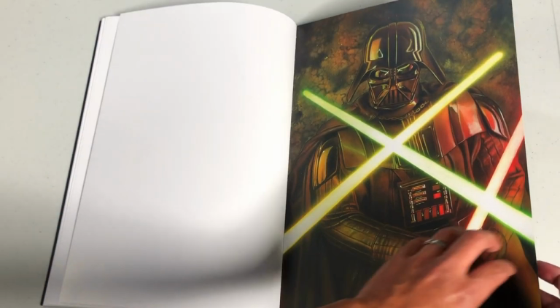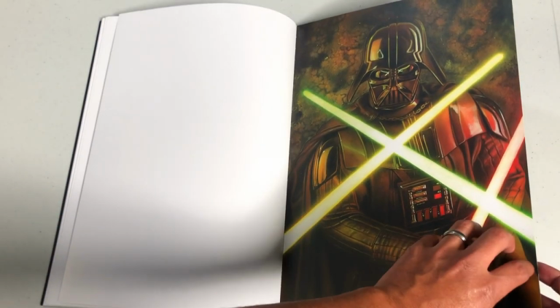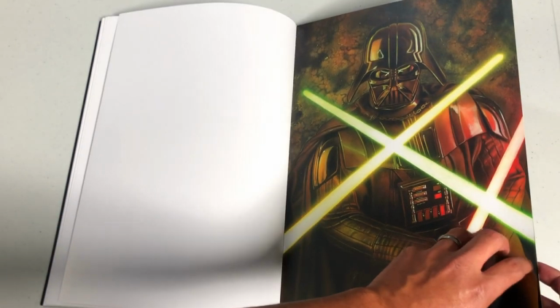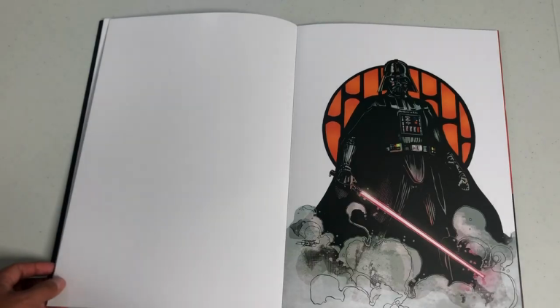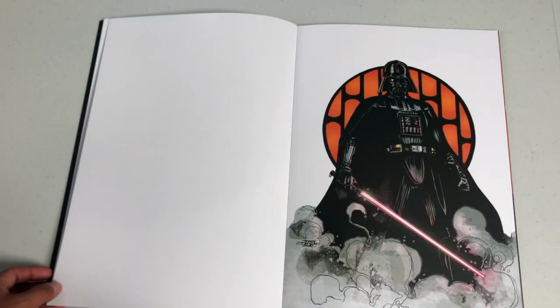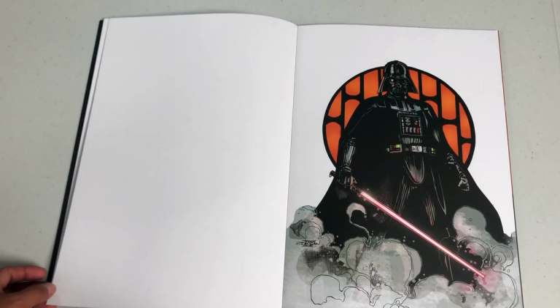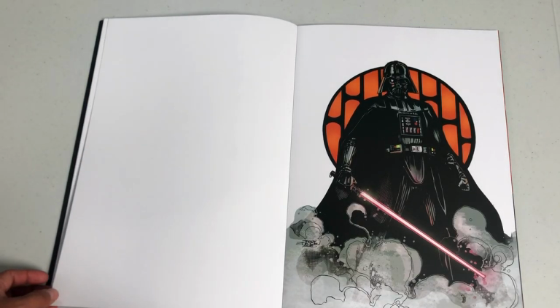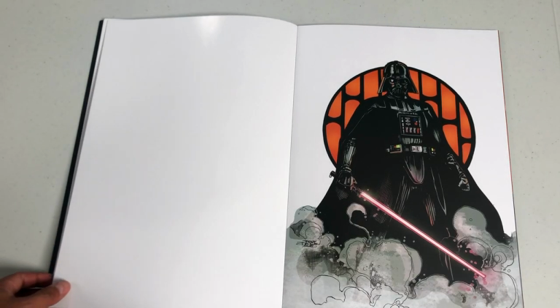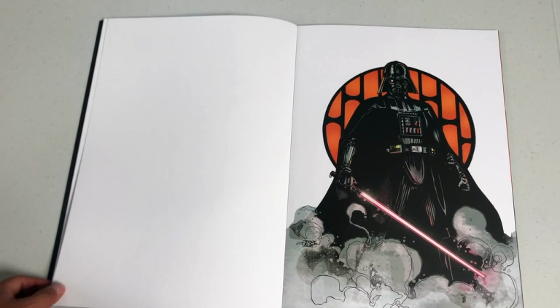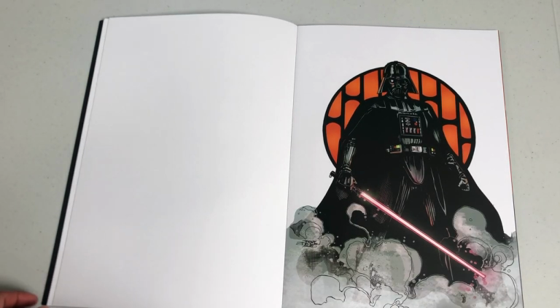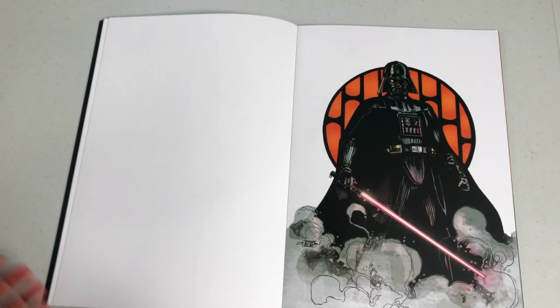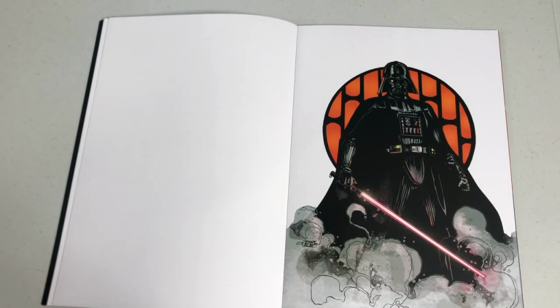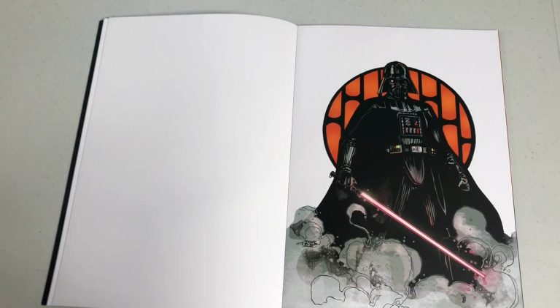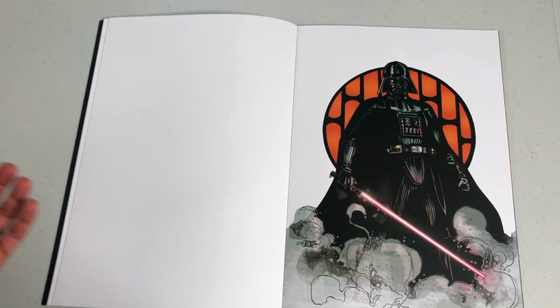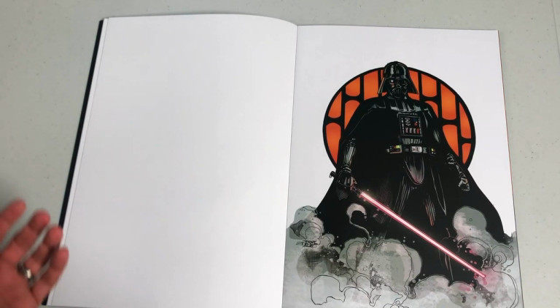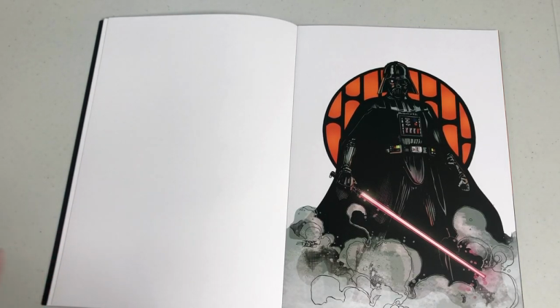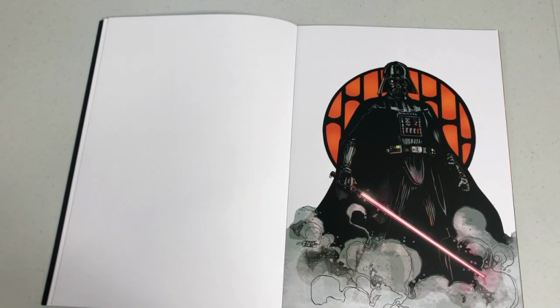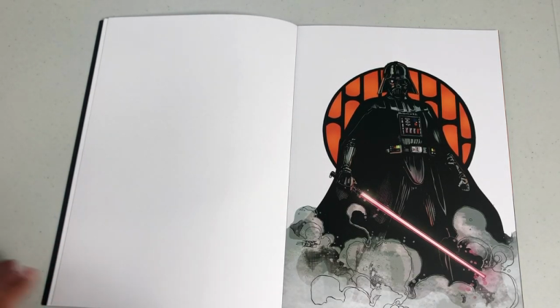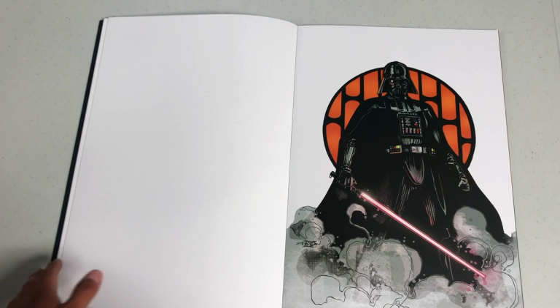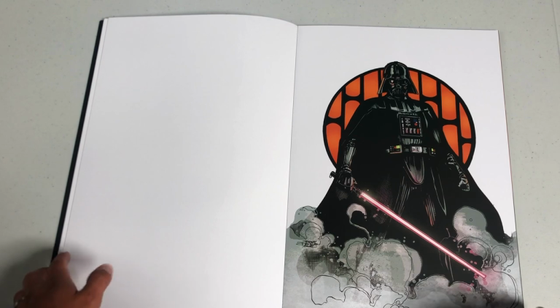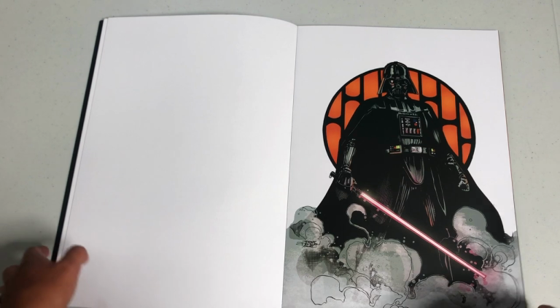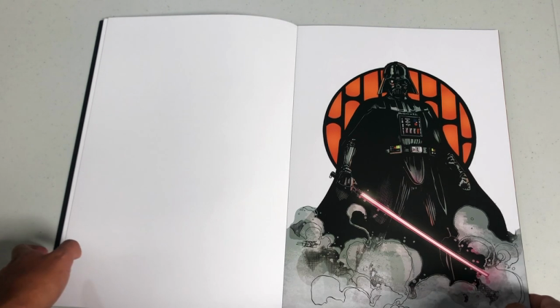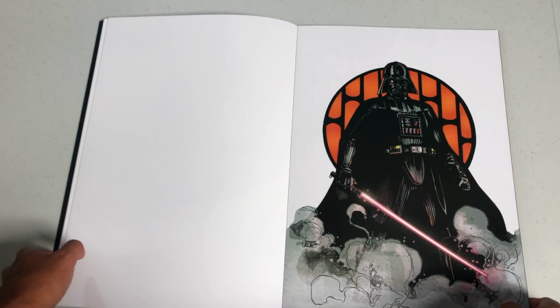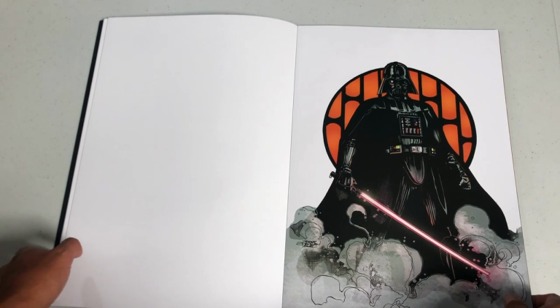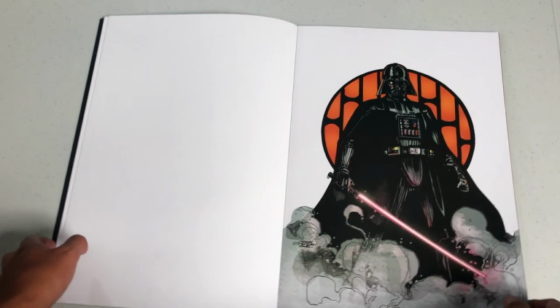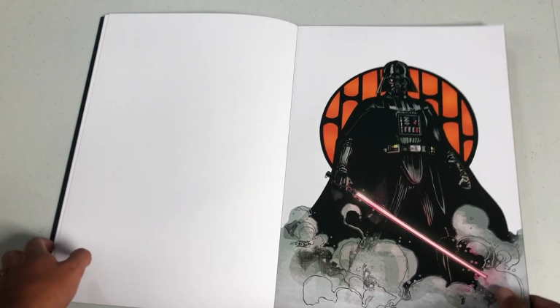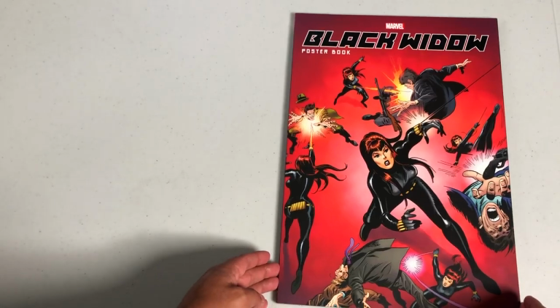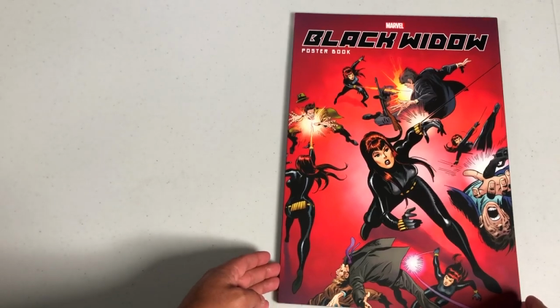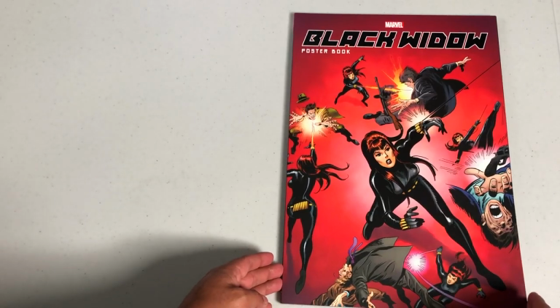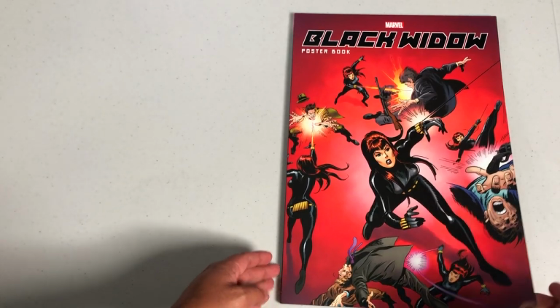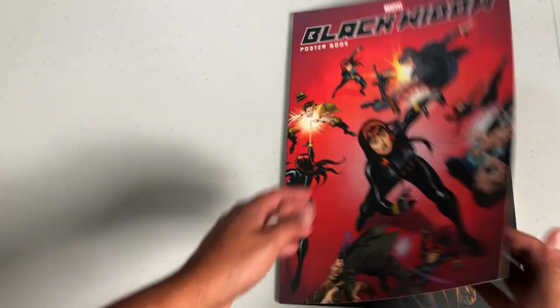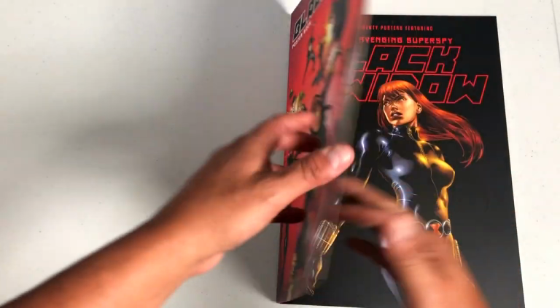One more, one more, because Darth Vader just deserves it. He is the Dark Lord of the Sith, so he had to get one more. And here's the Black Widow book.